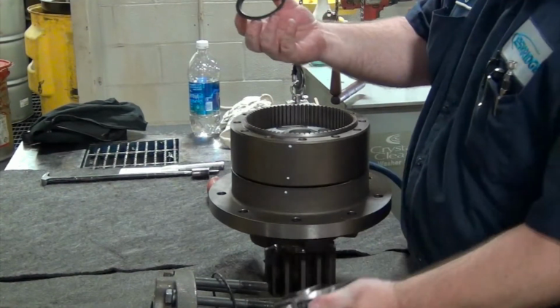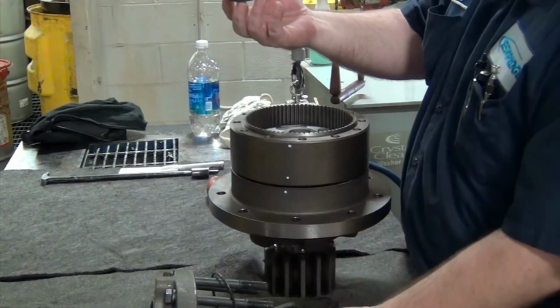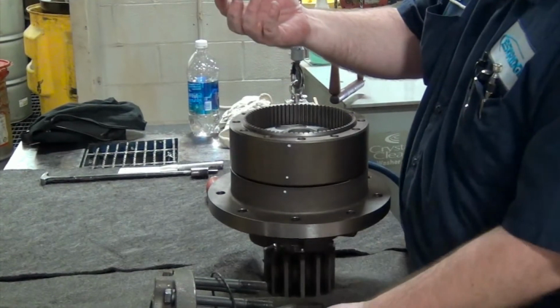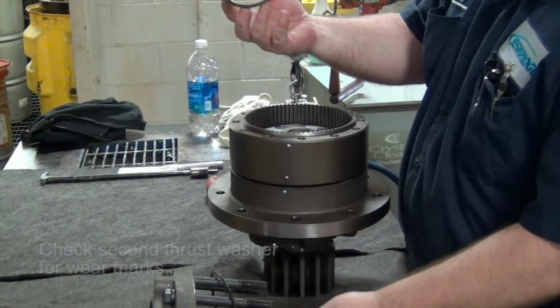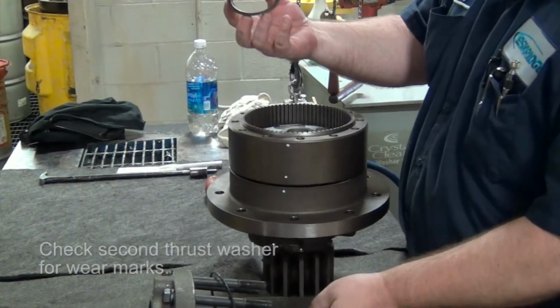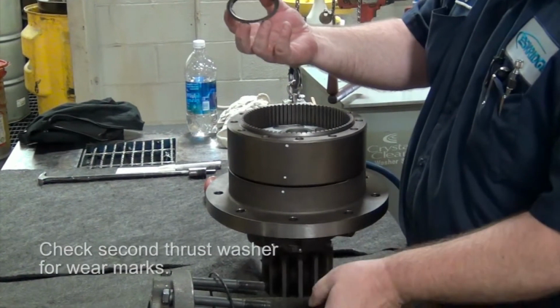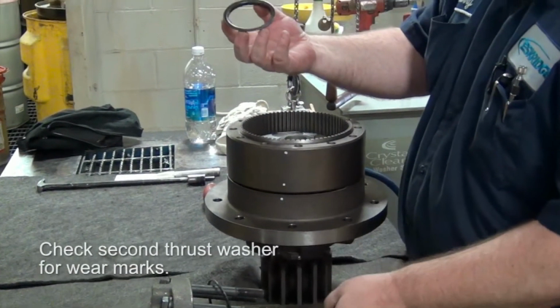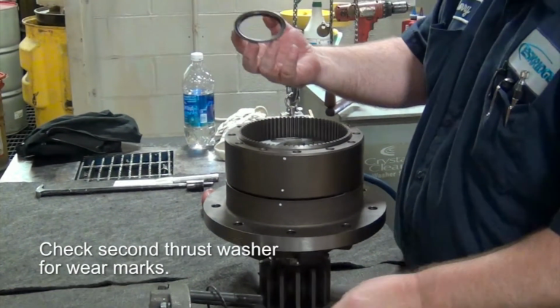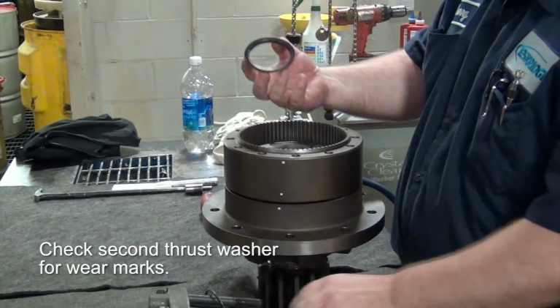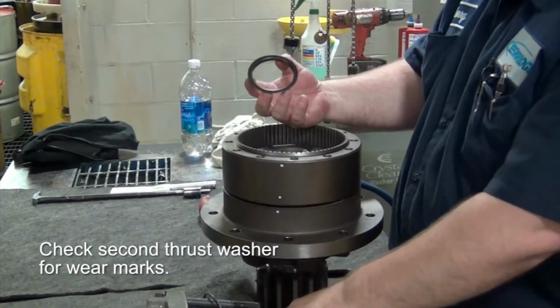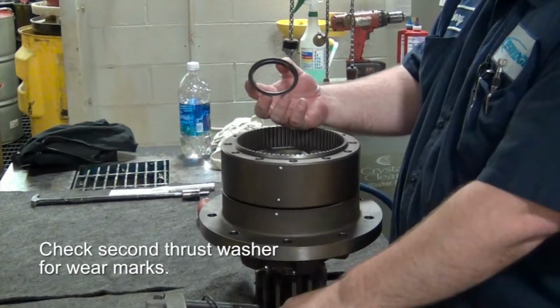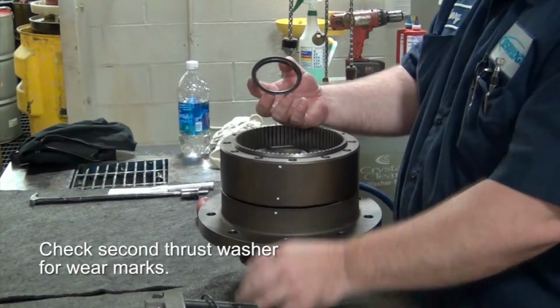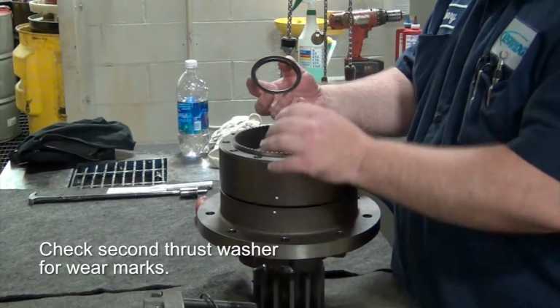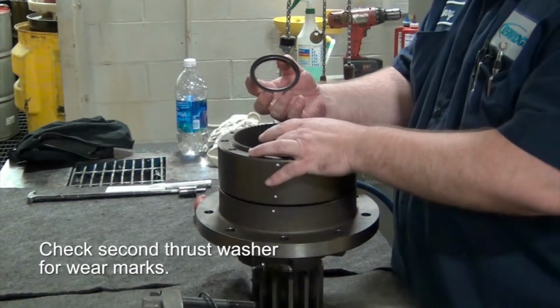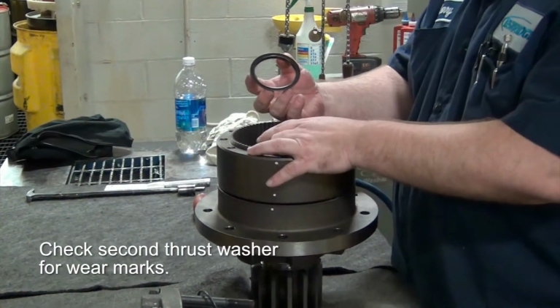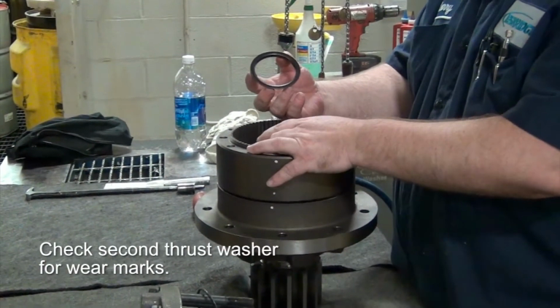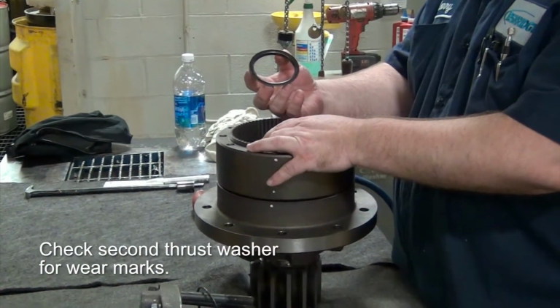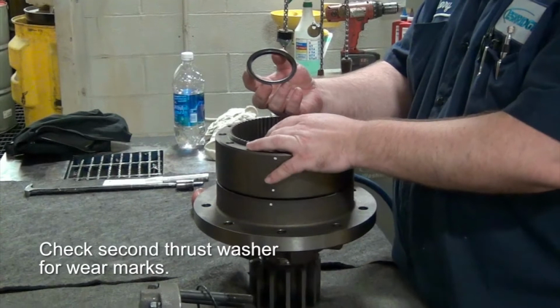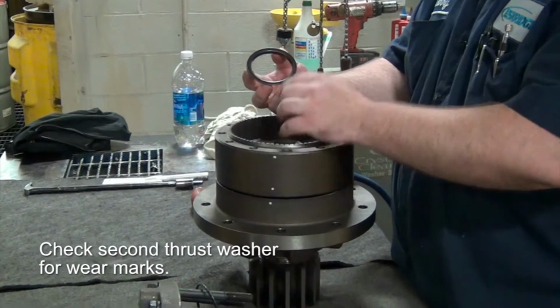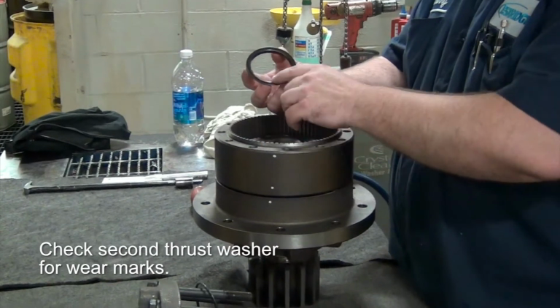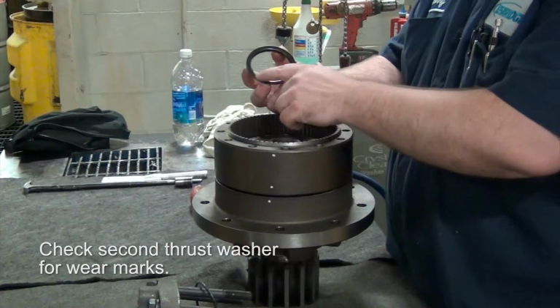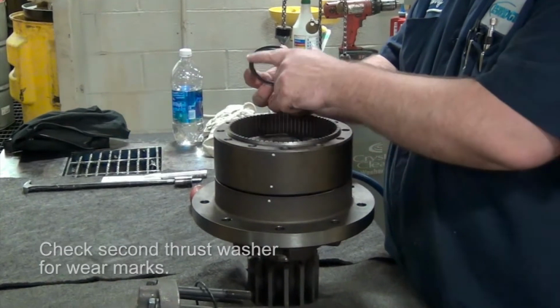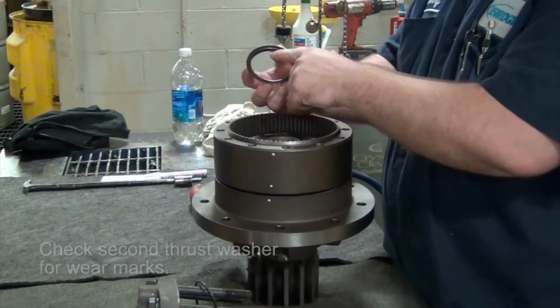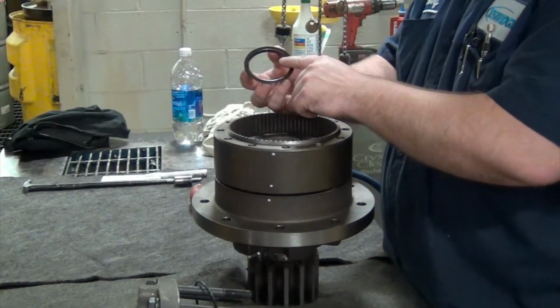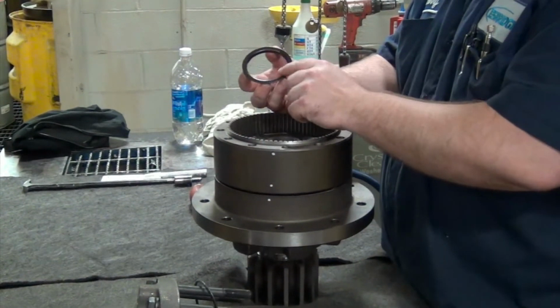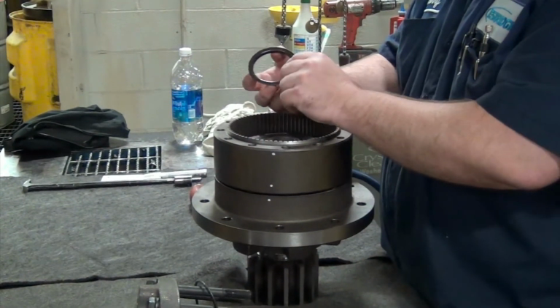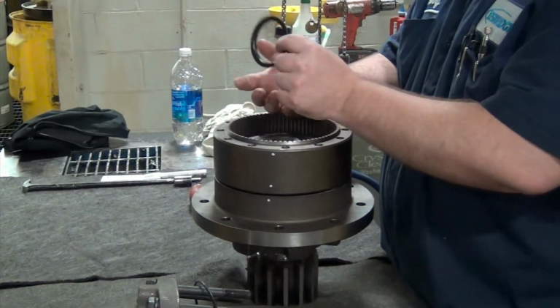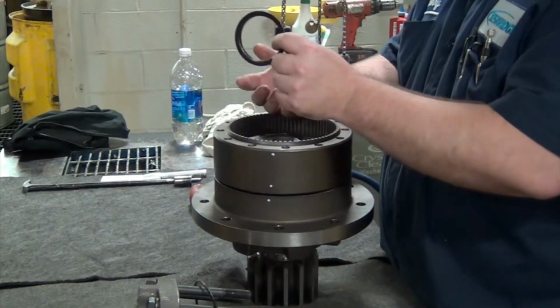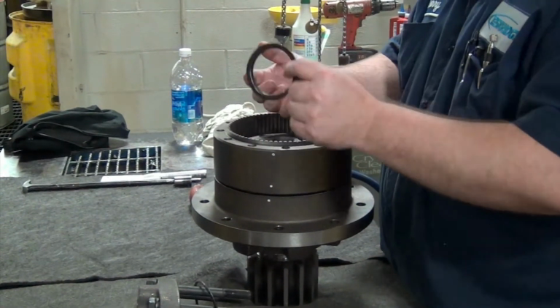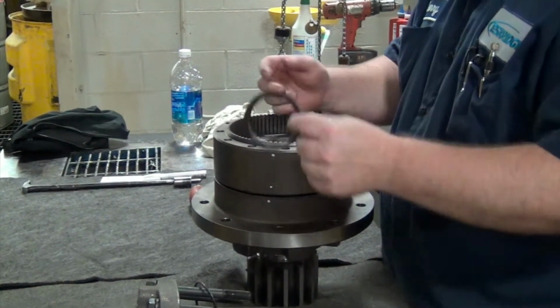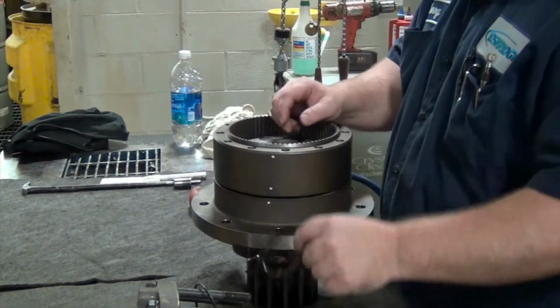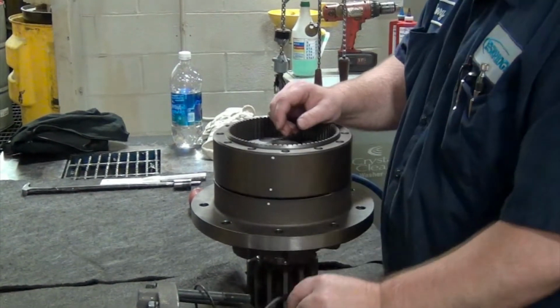You've got another thrust washer between your primary and your secondary. Look at that — look for the same thing, just rust issues.